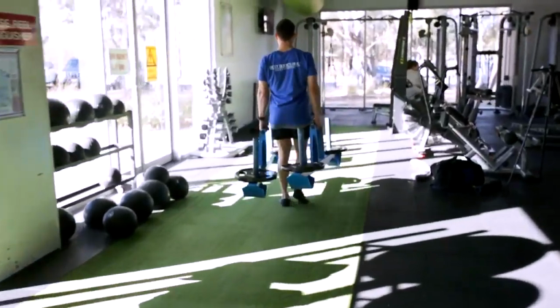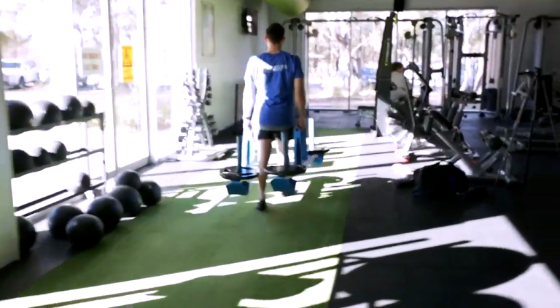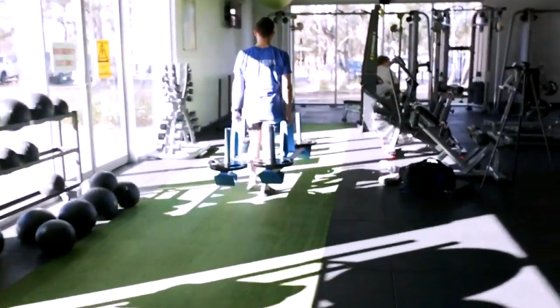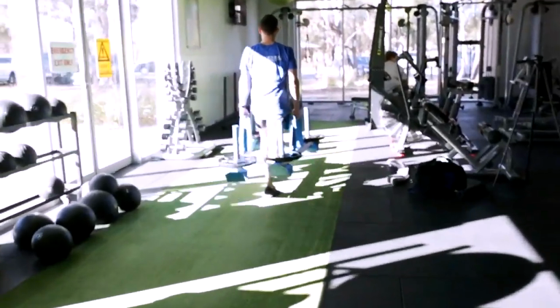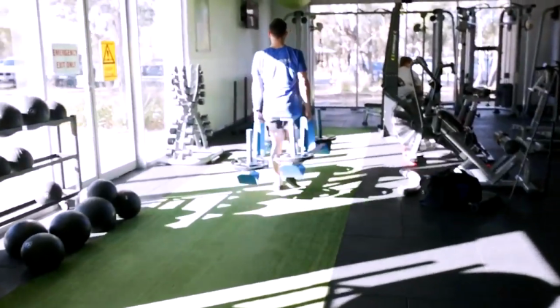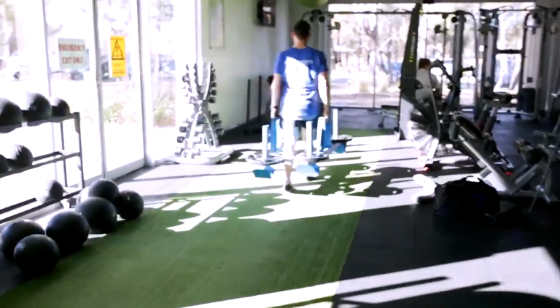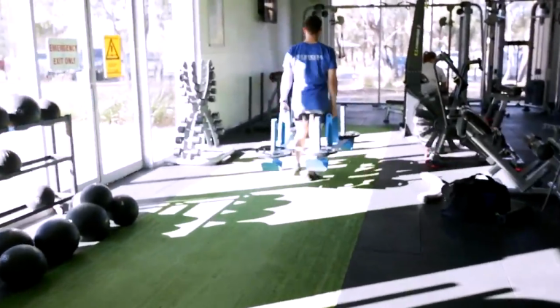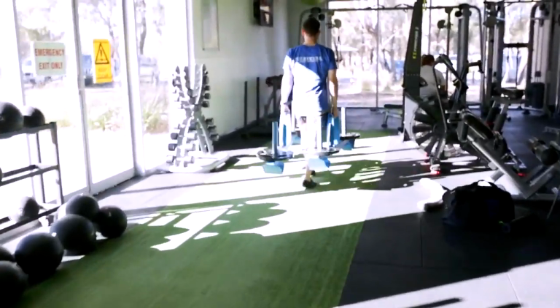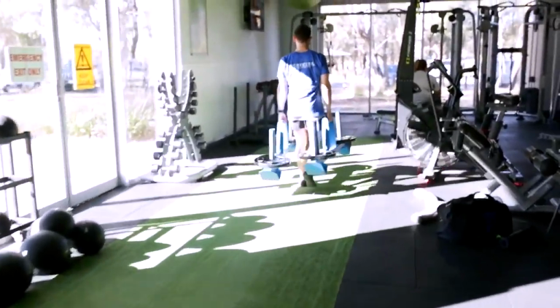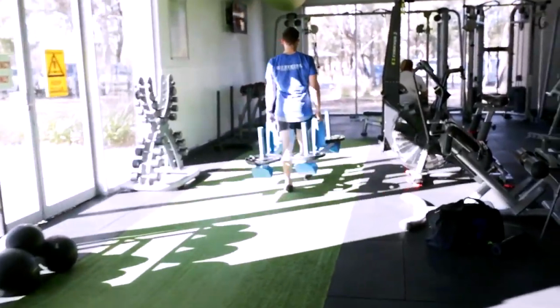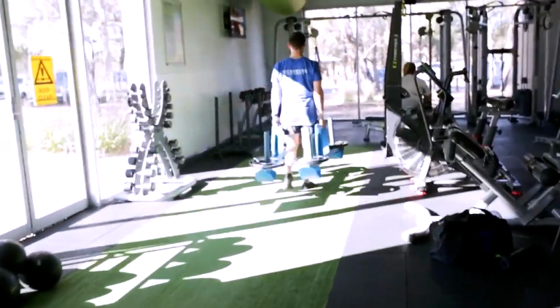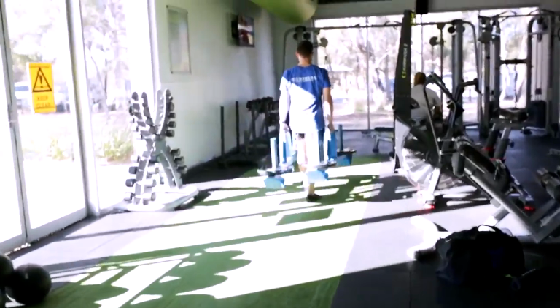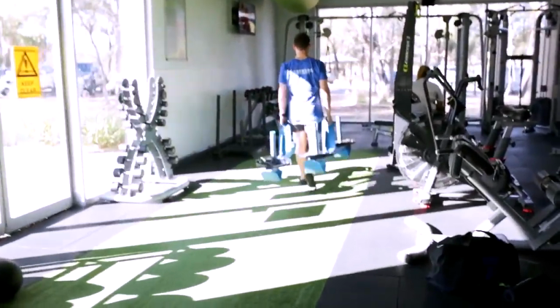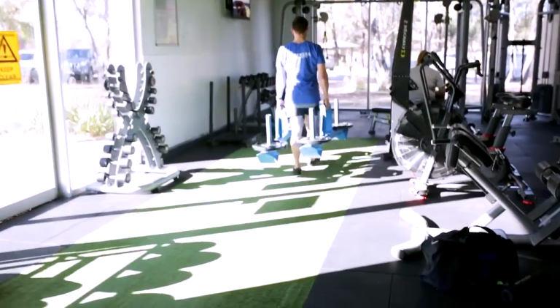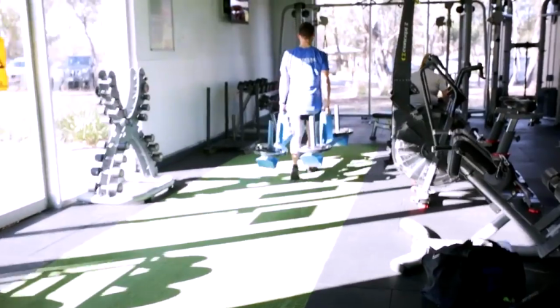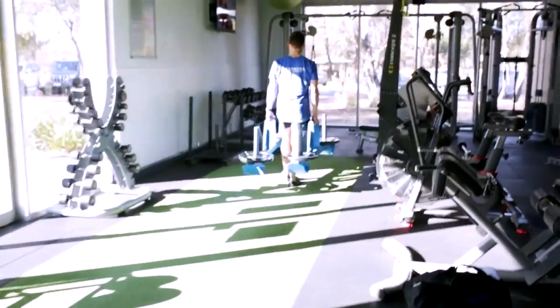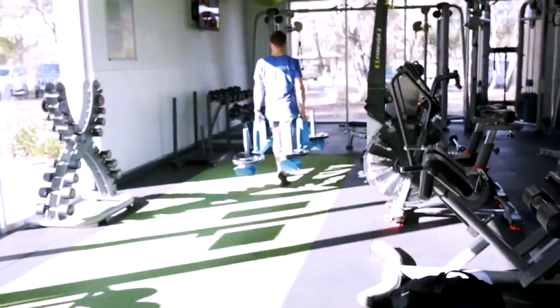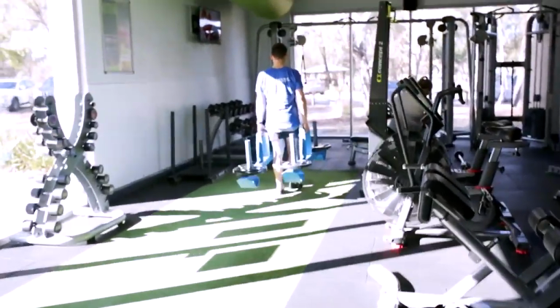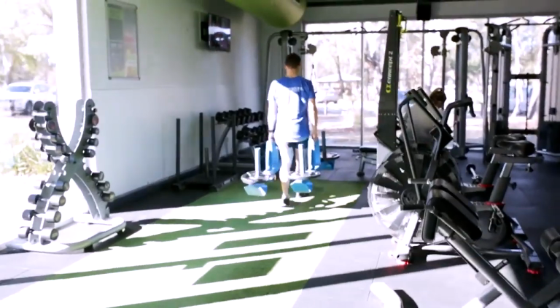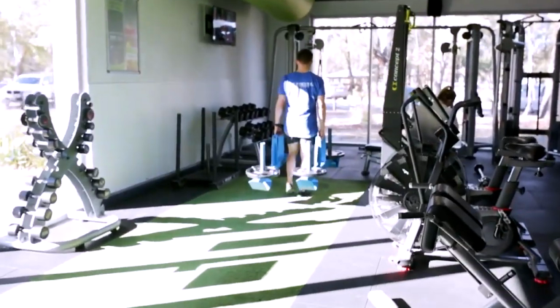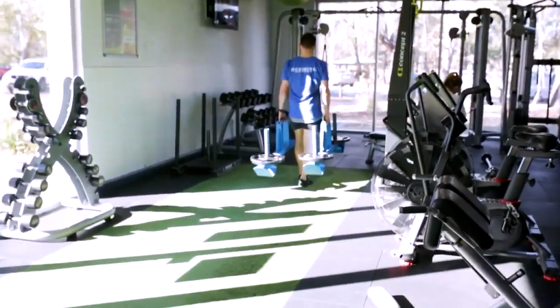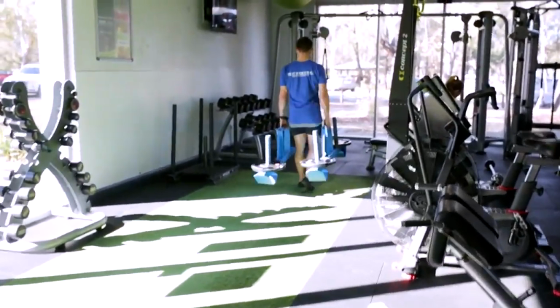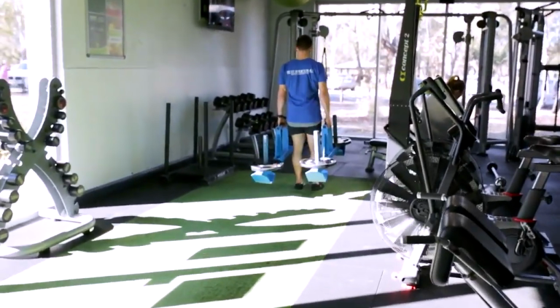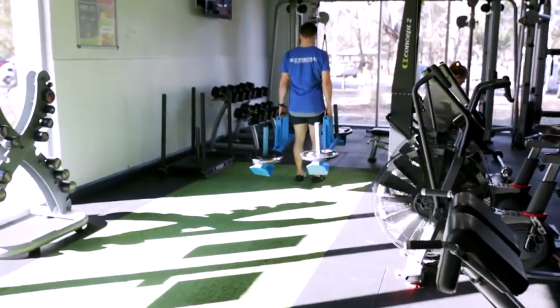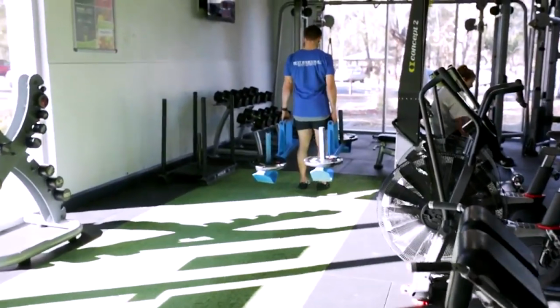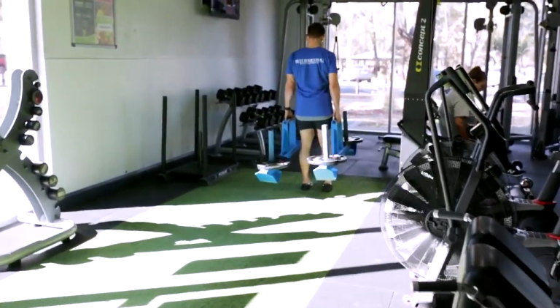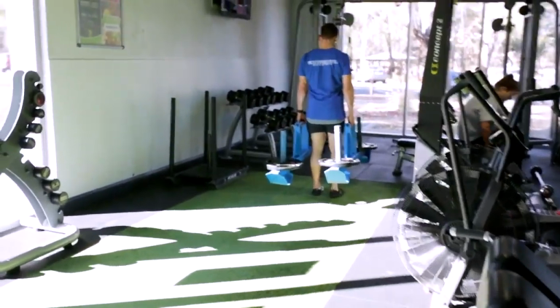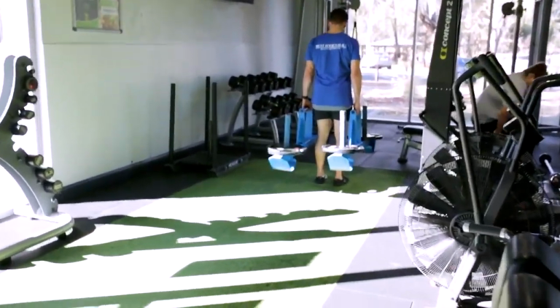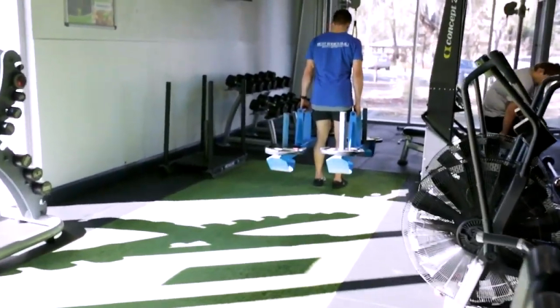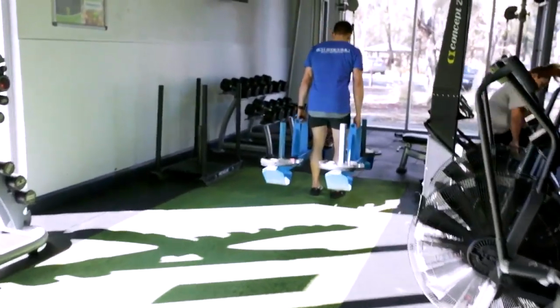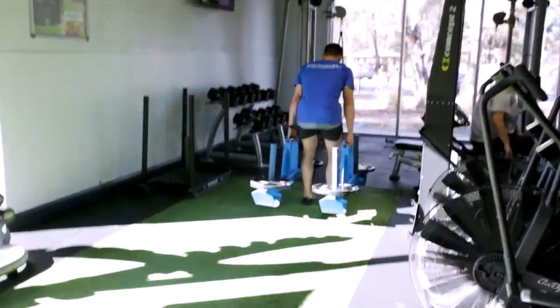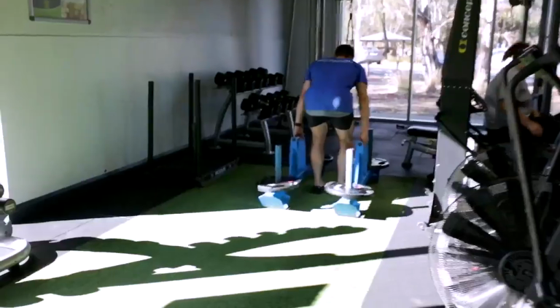Every step we are focusing on activating those glutes and walking heel-toe, heel-toe.